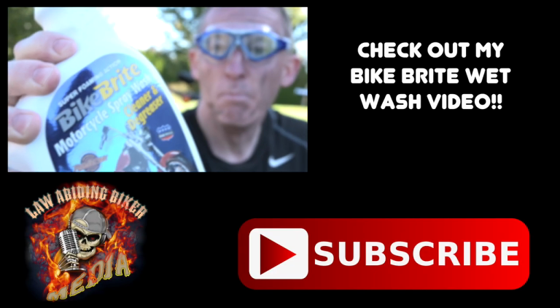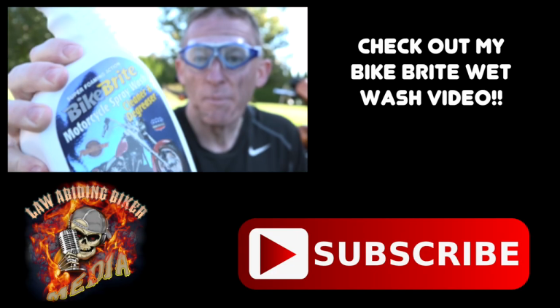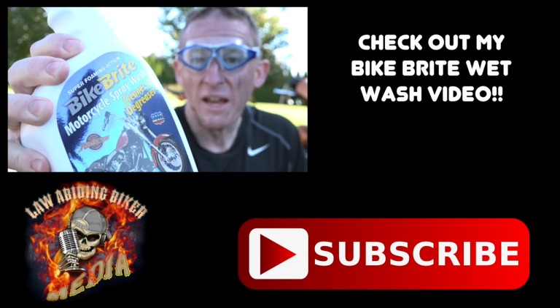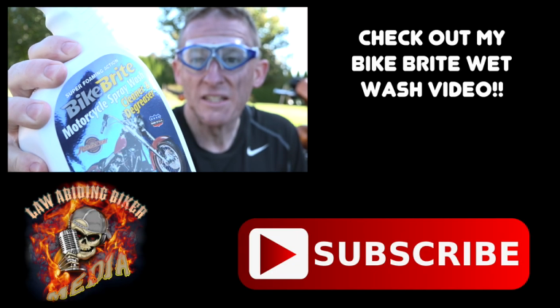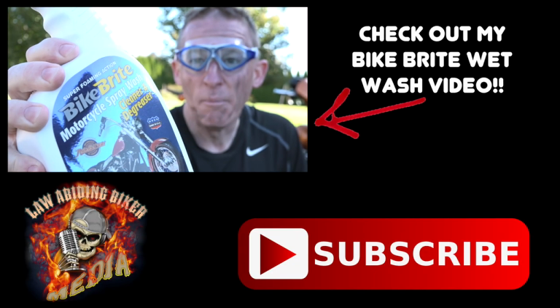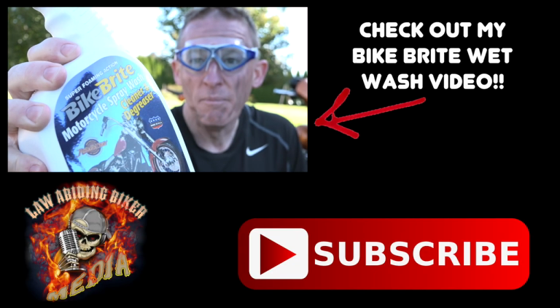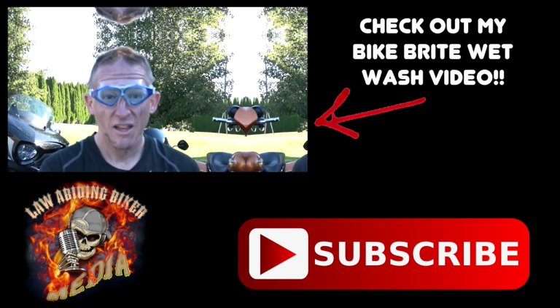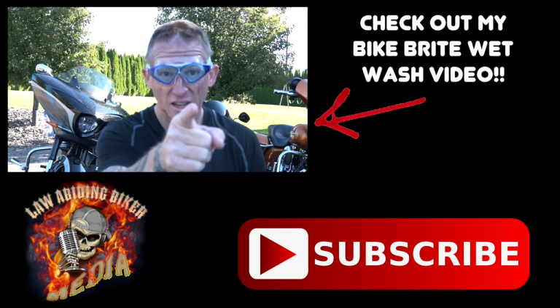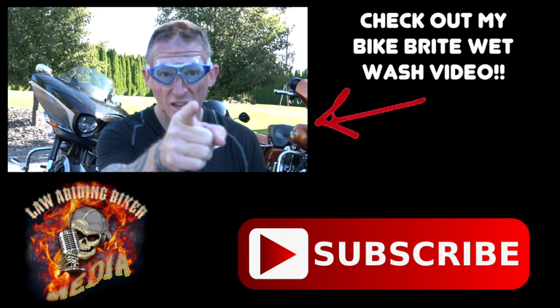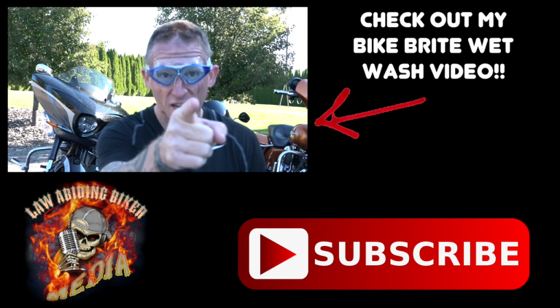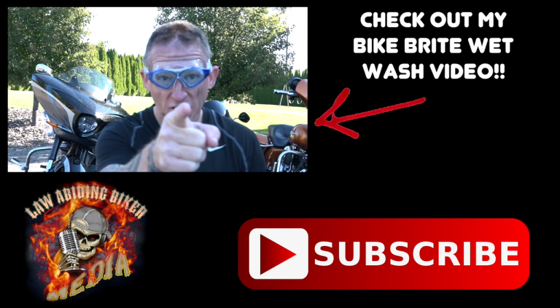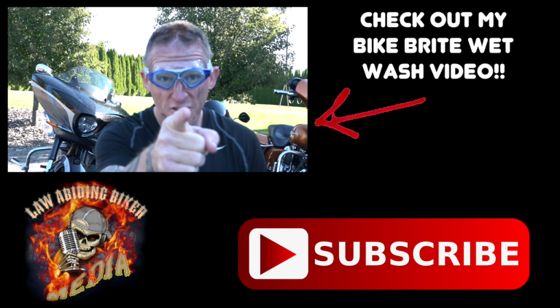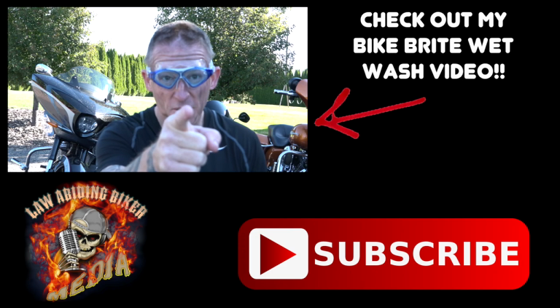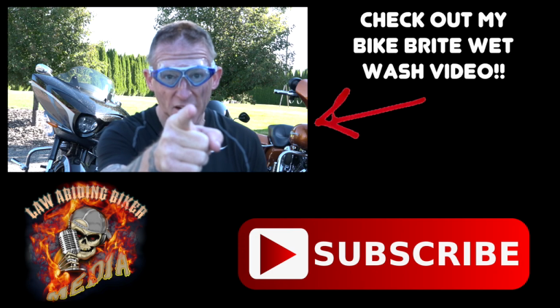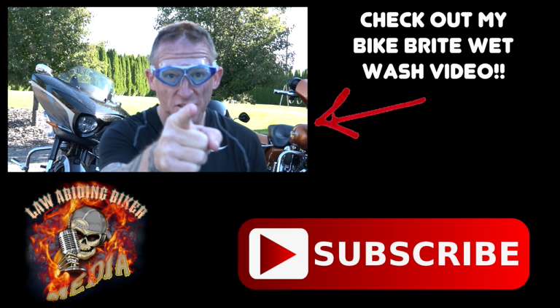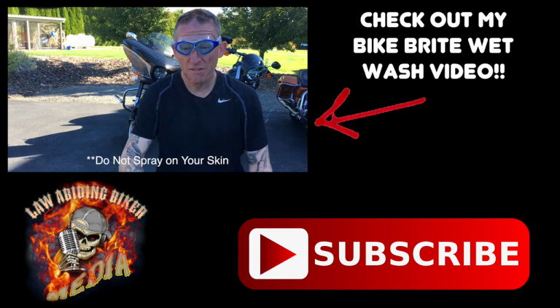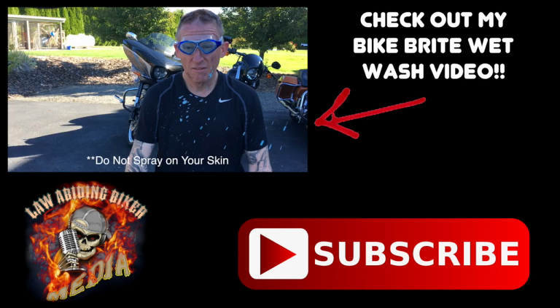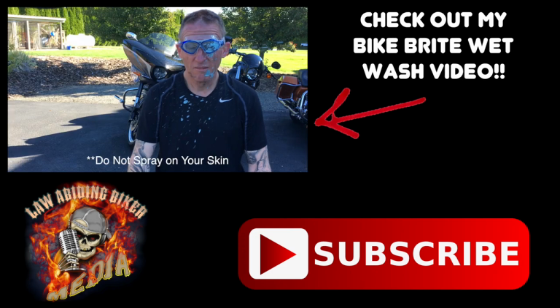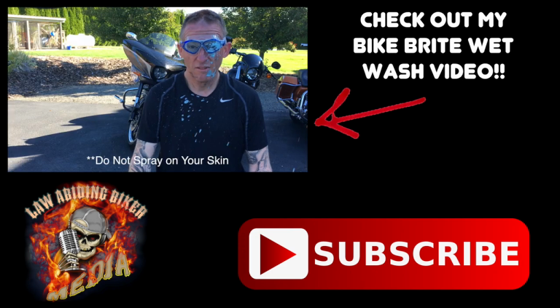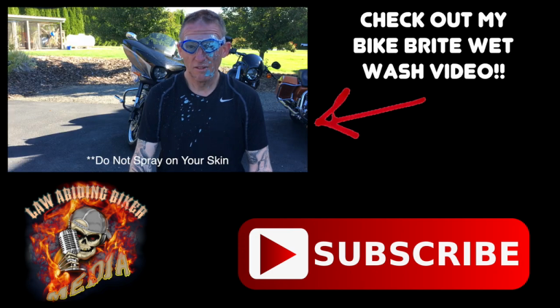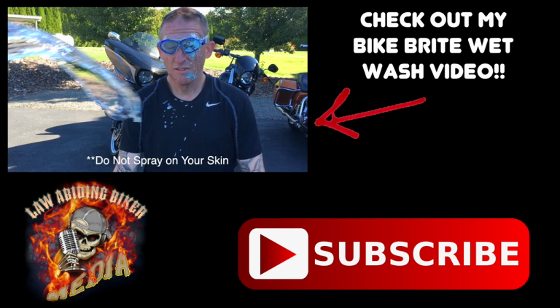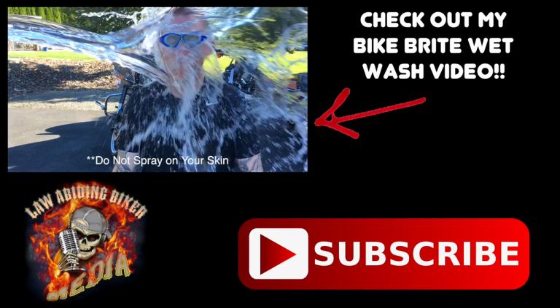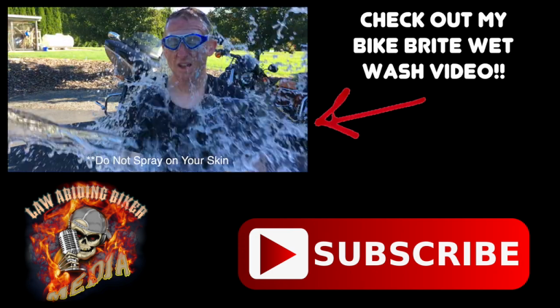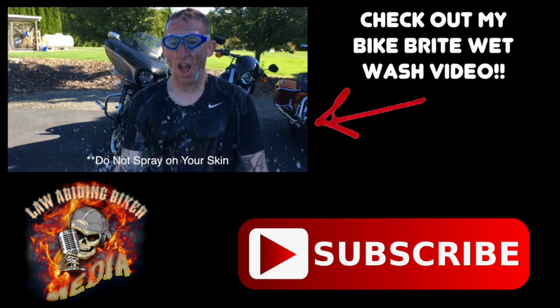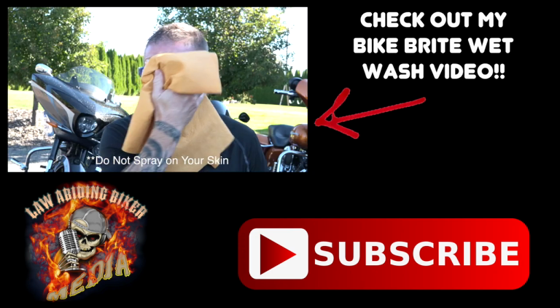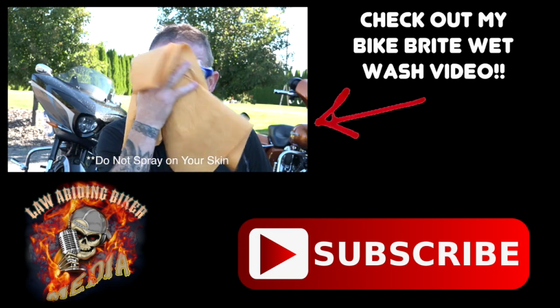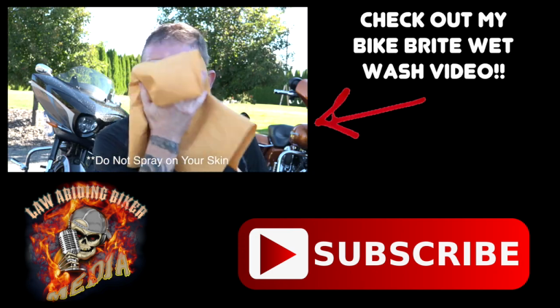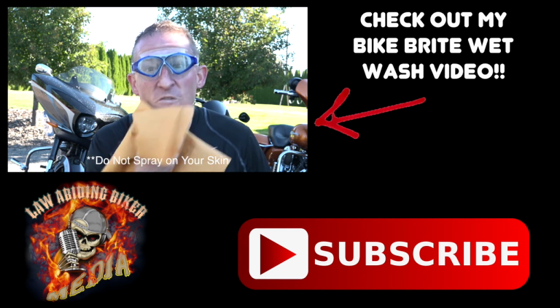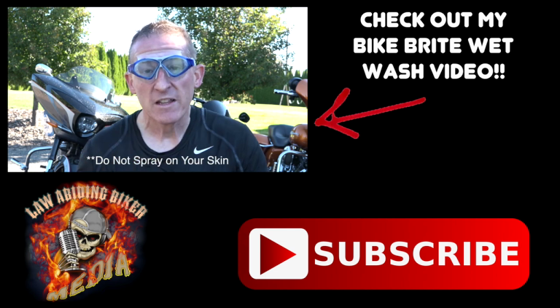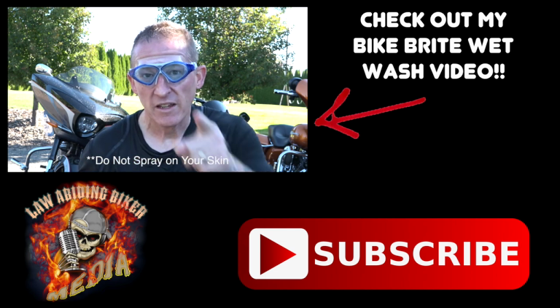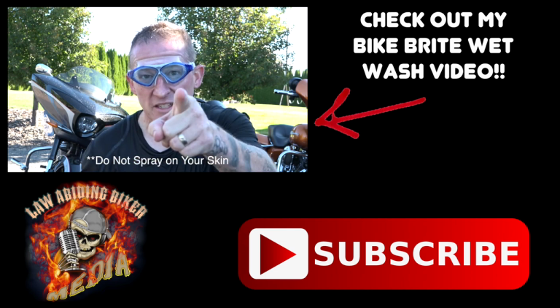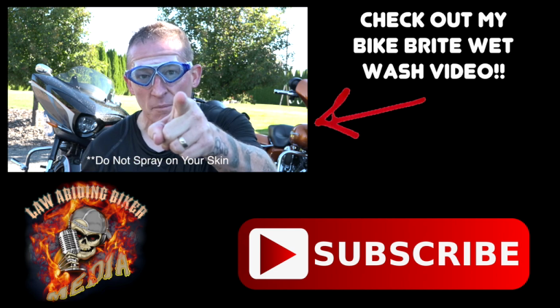Bike Bright — get some. It even cleans dirty bikers. Get some.